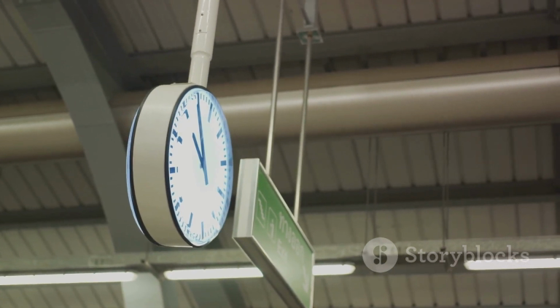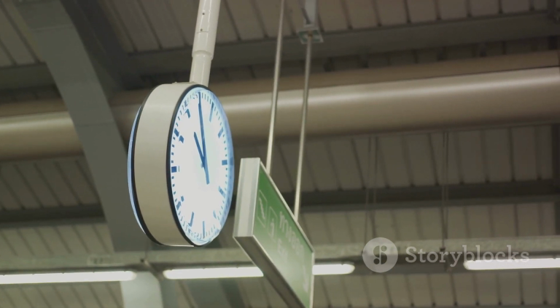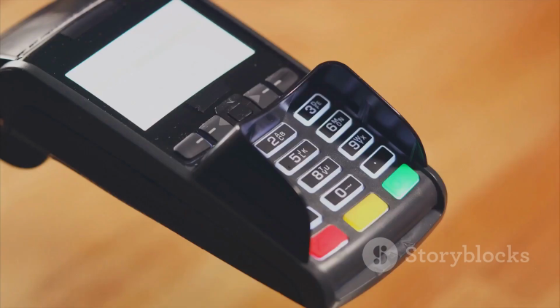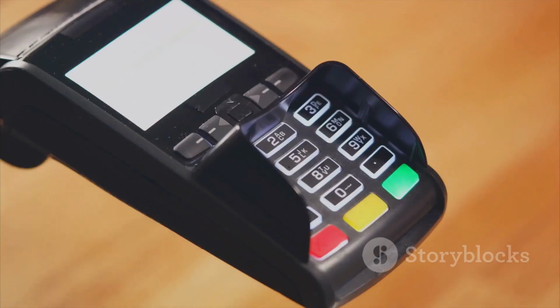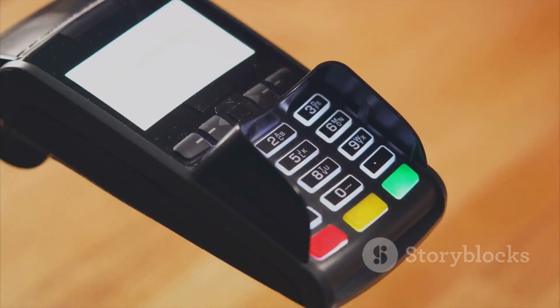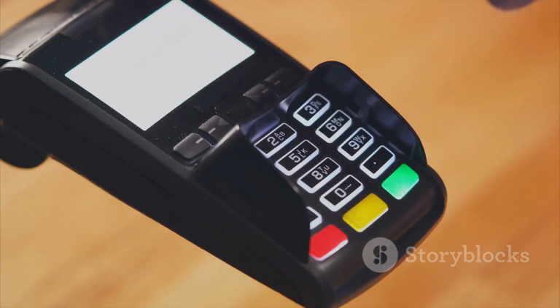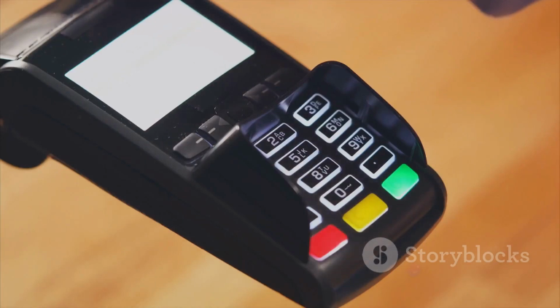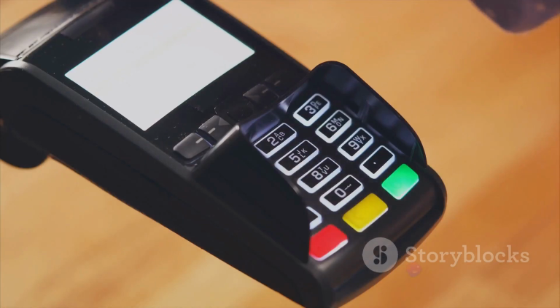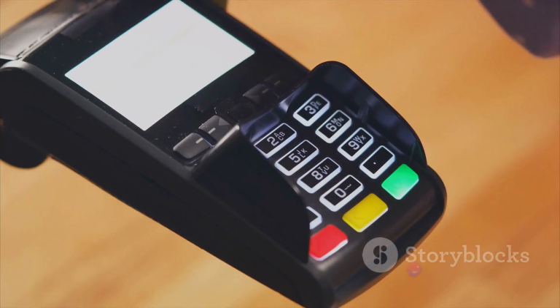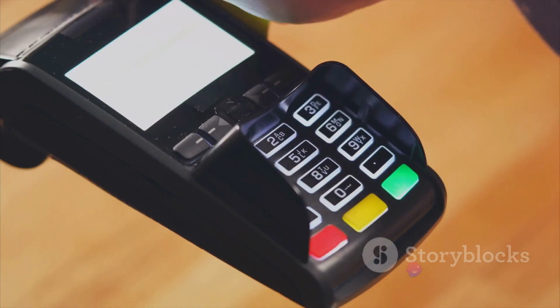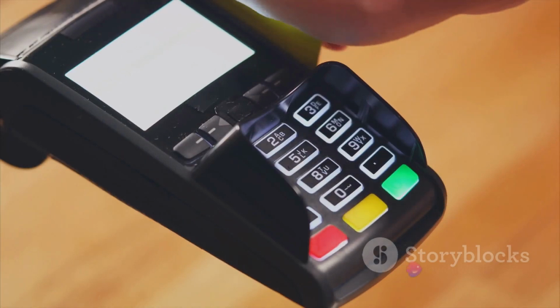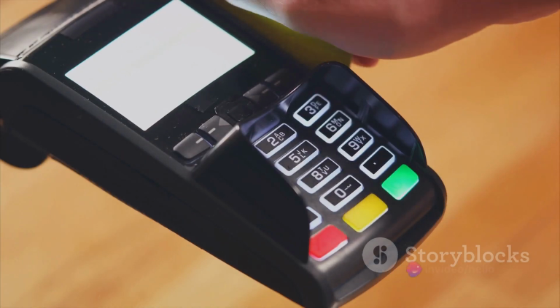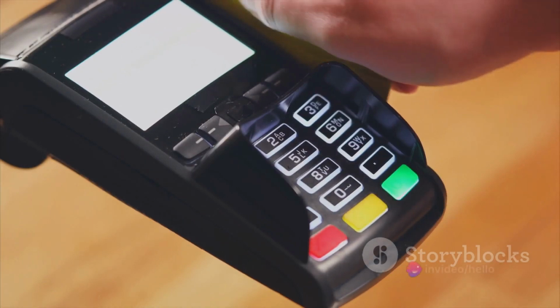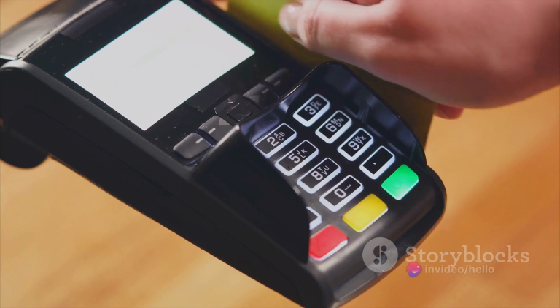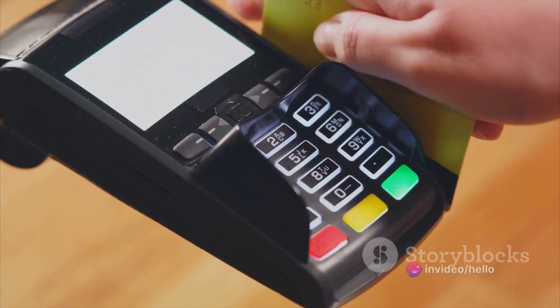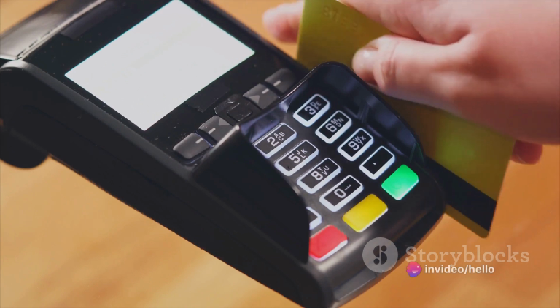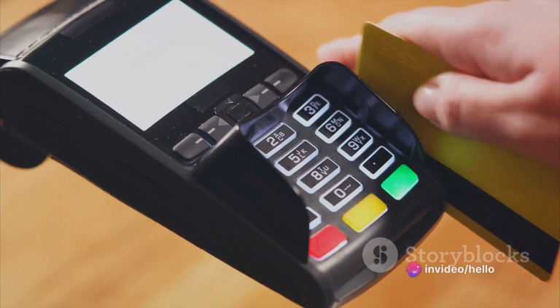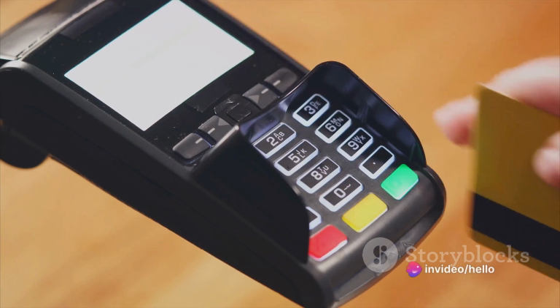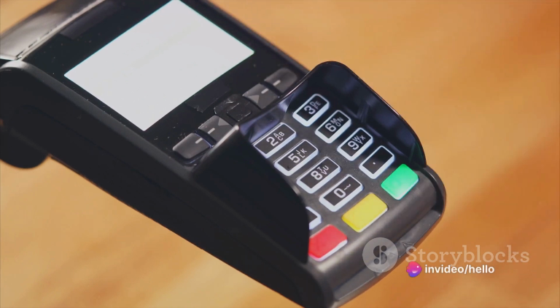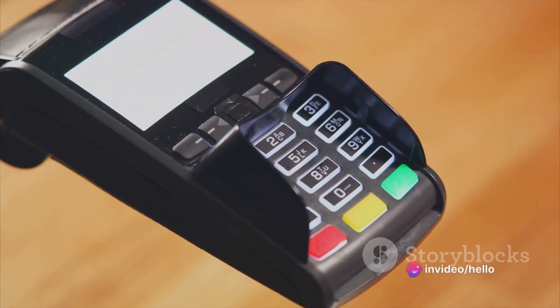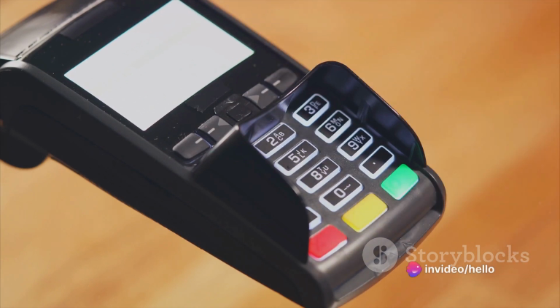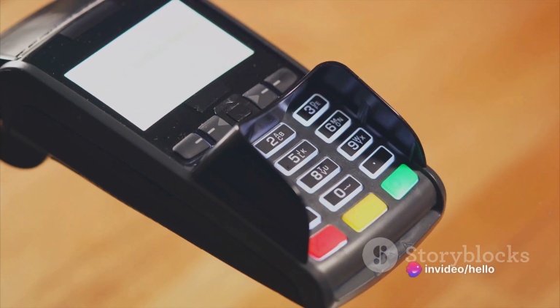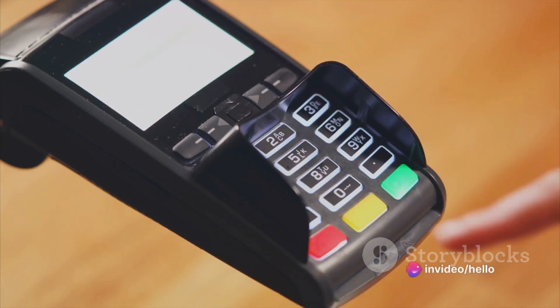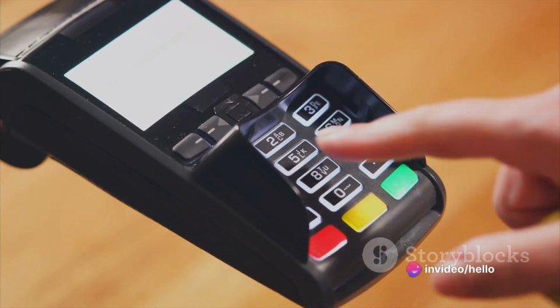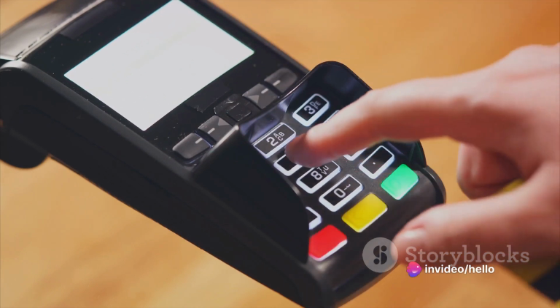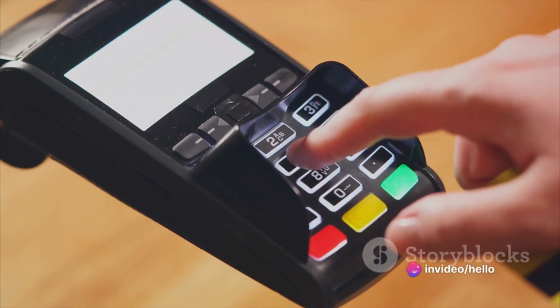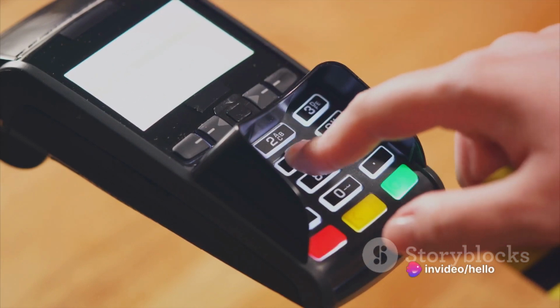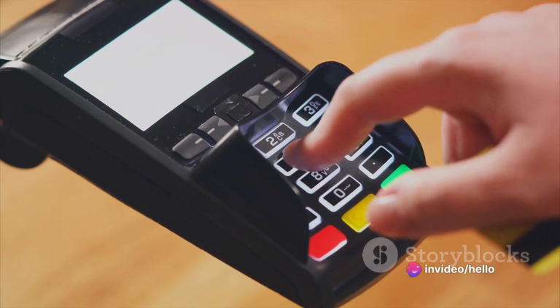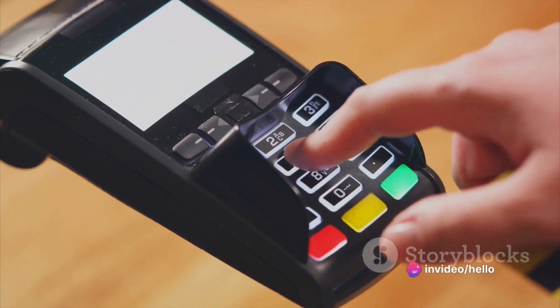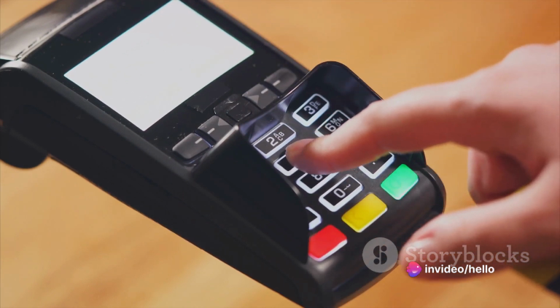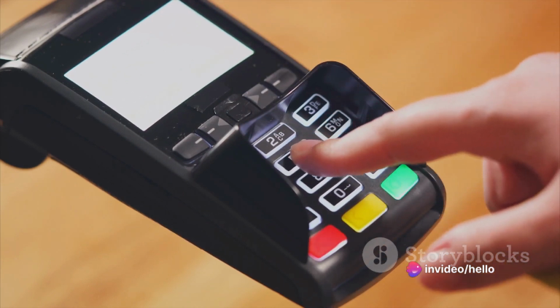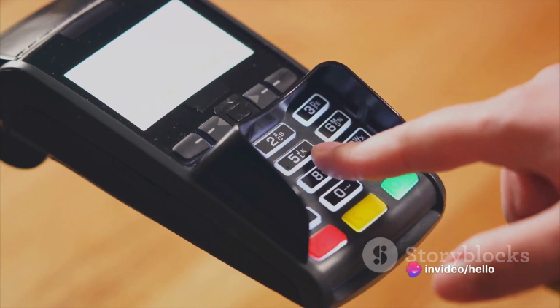Seventh, in this digital age, the SOE only accepts card payment, so arrange accordingly.